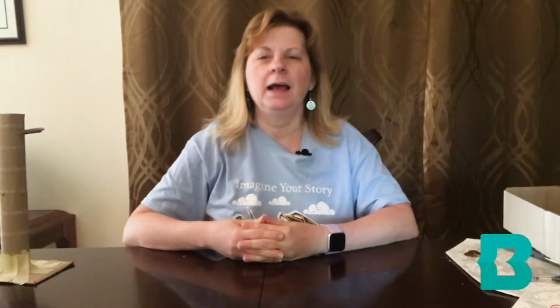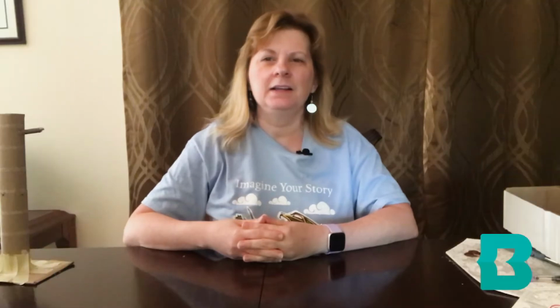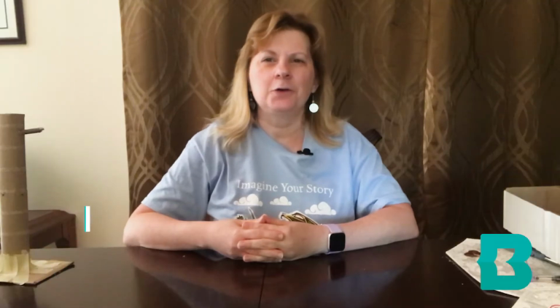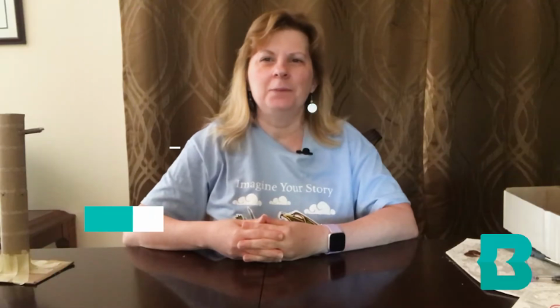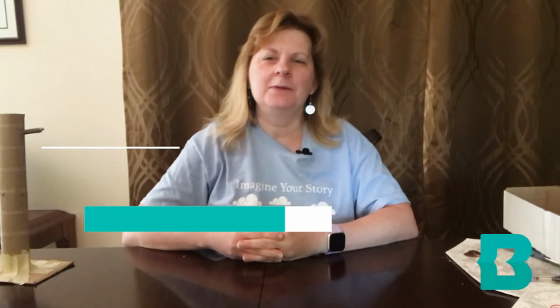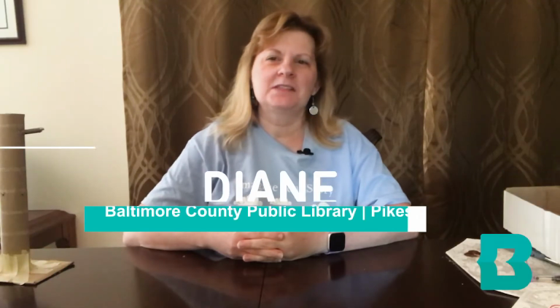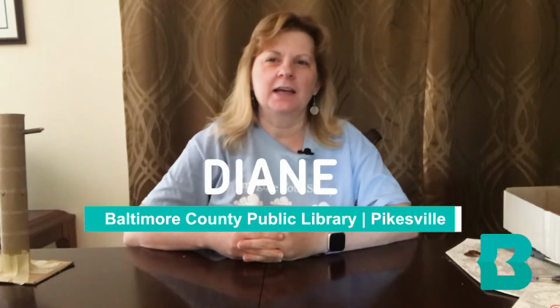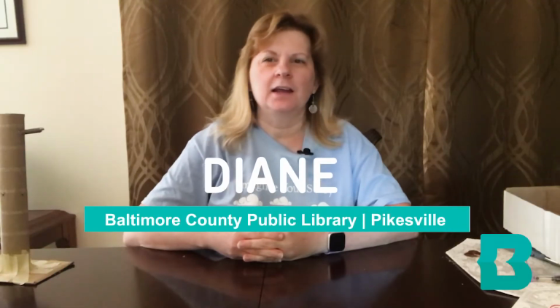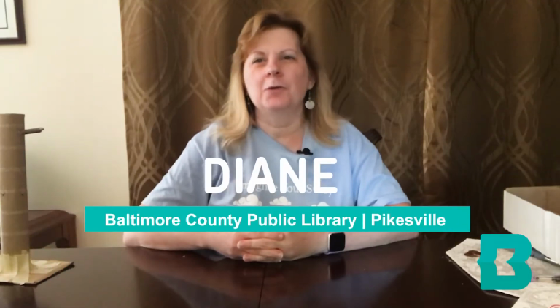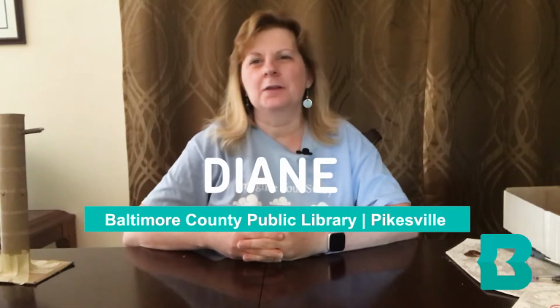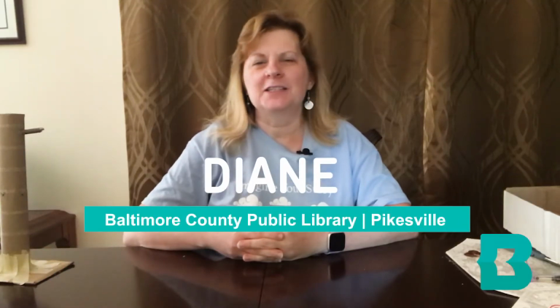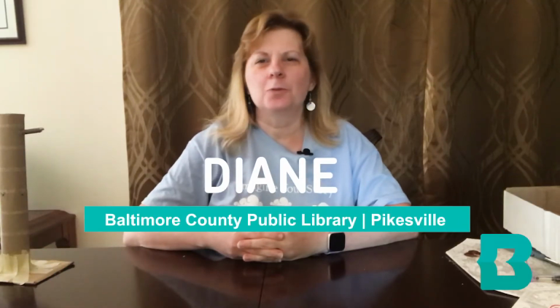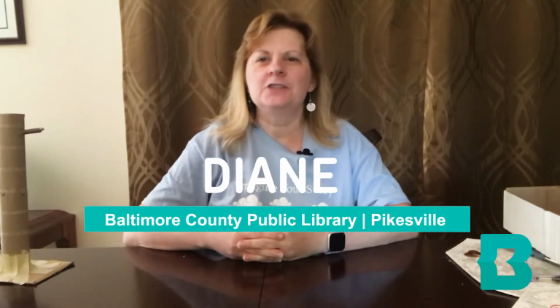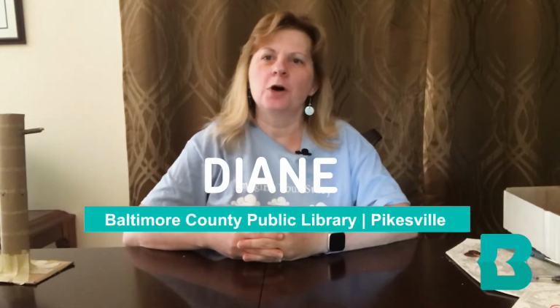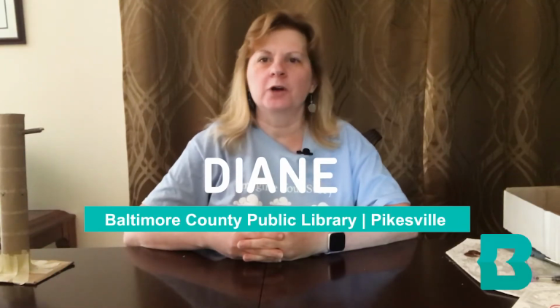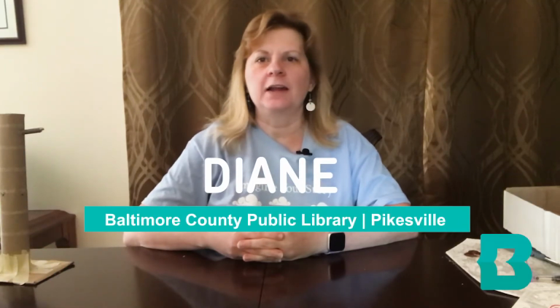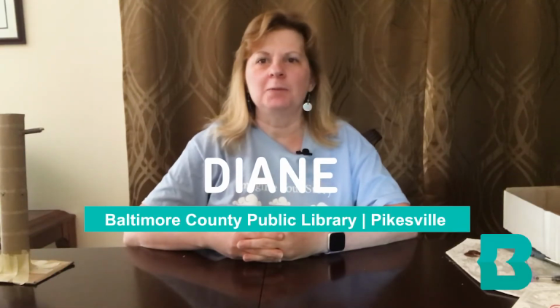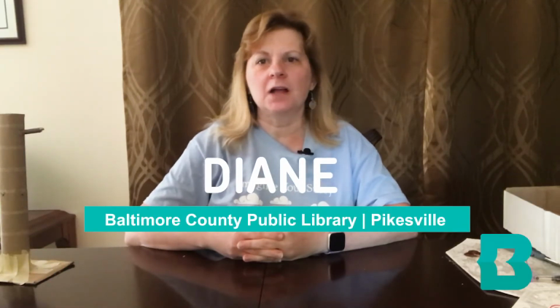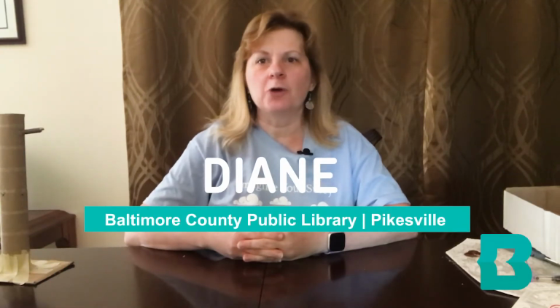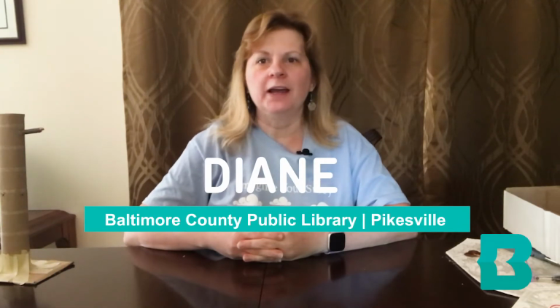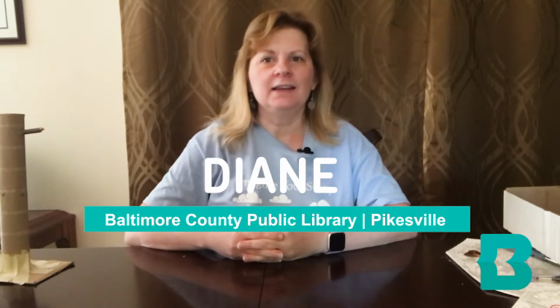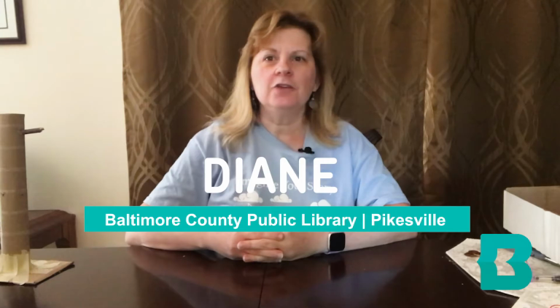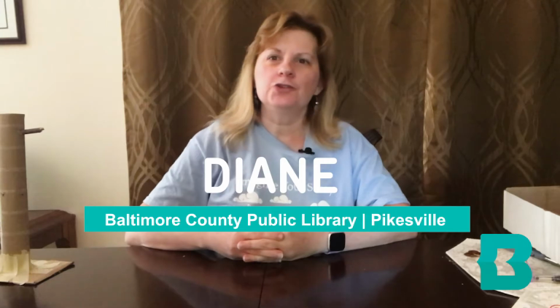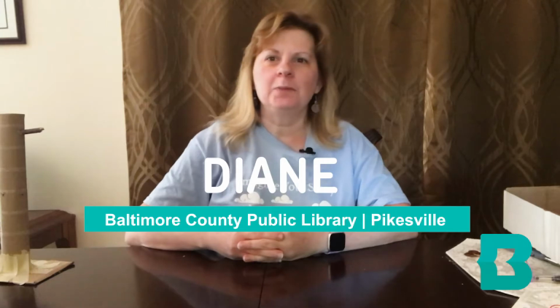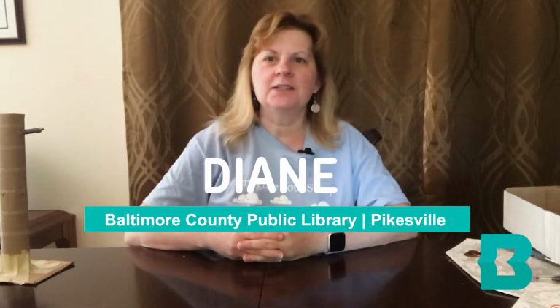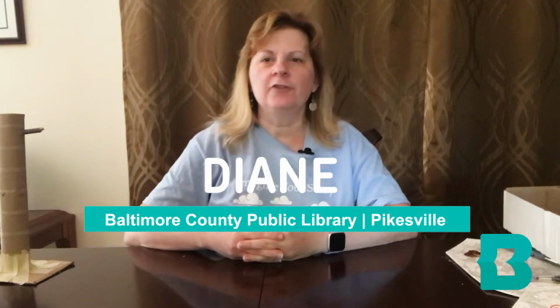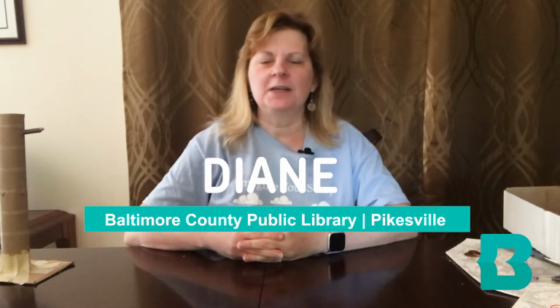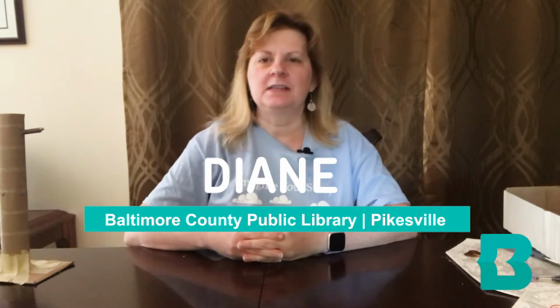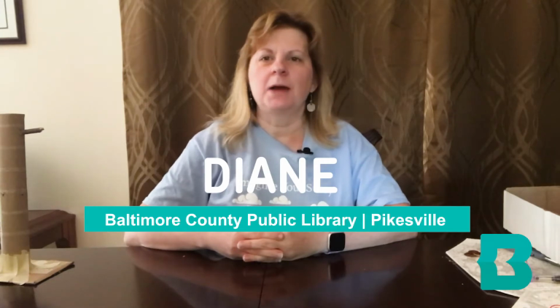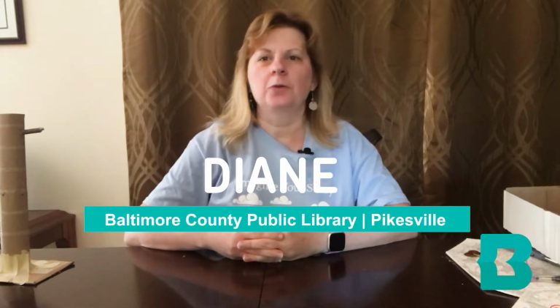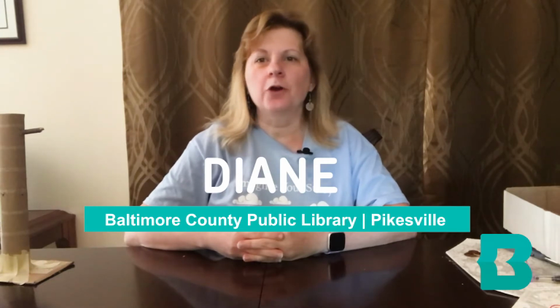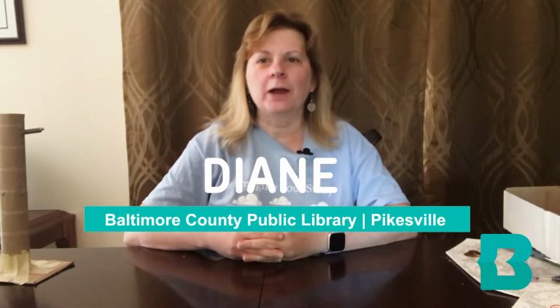Hello, my name is Diane and I work at the Pikesville Branch of Baltimore County Public Library. Thank you for joining me today for my STEAM powered program.